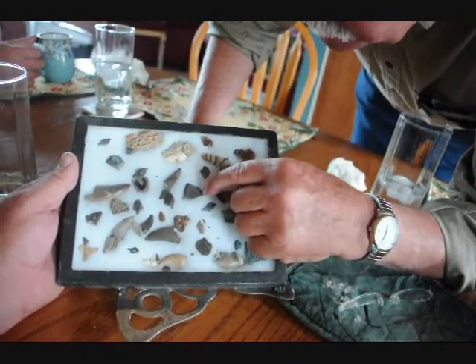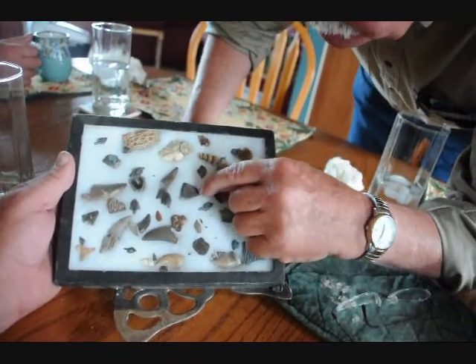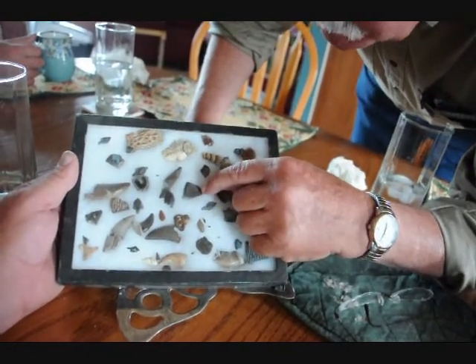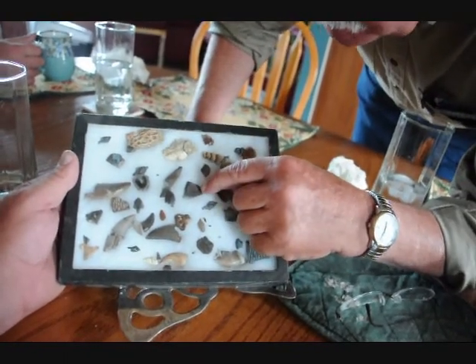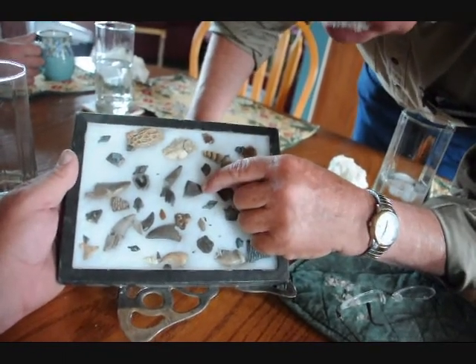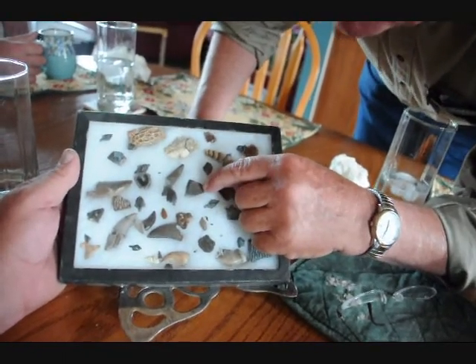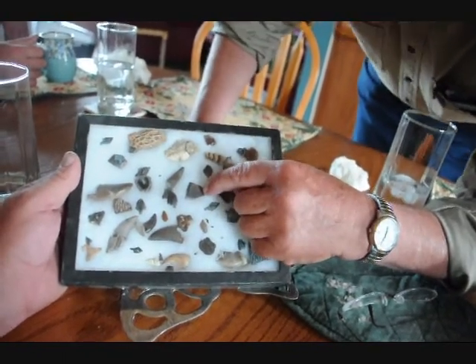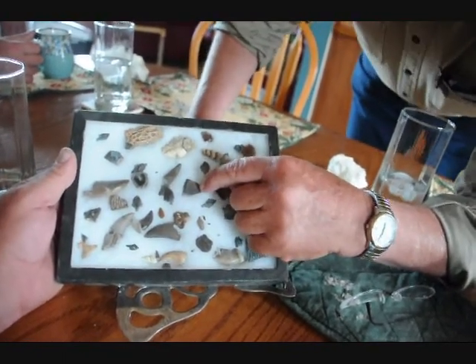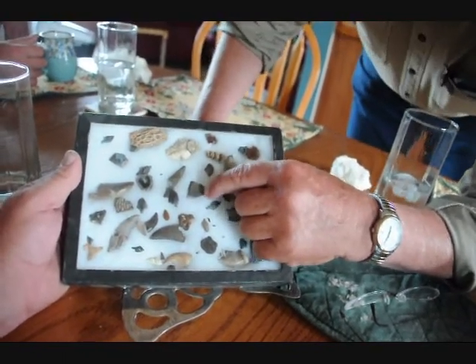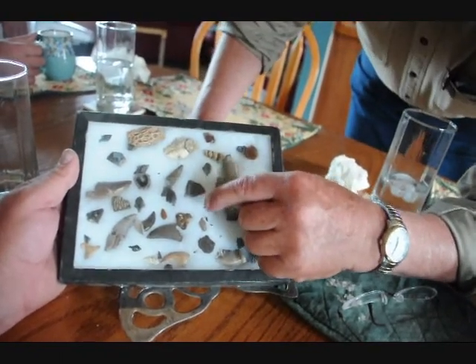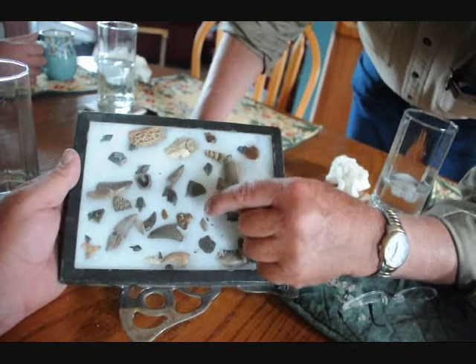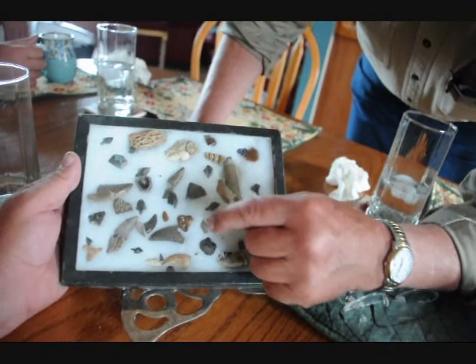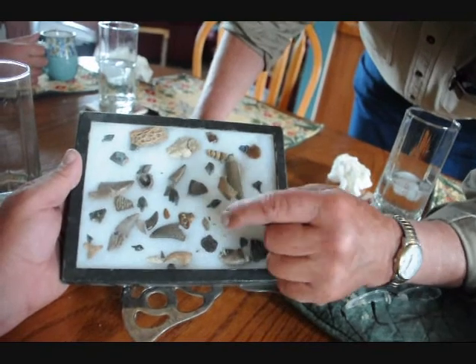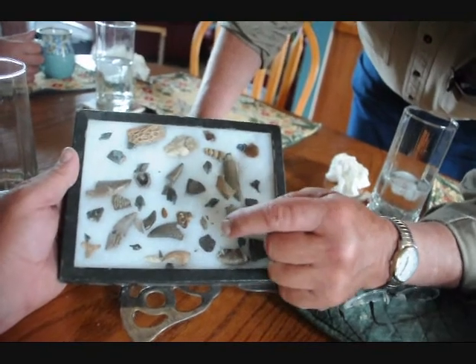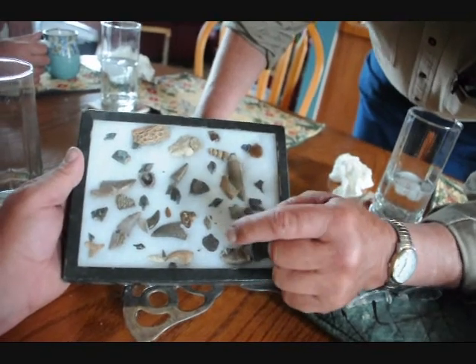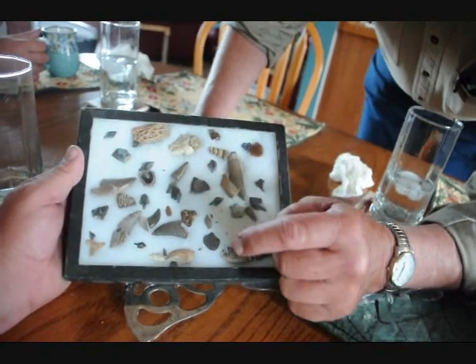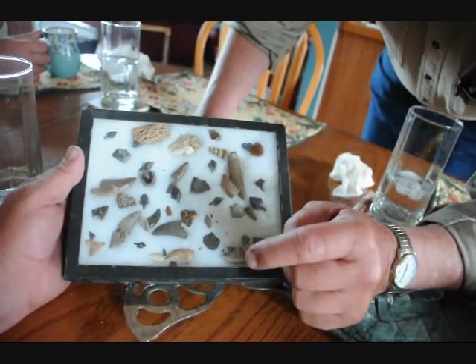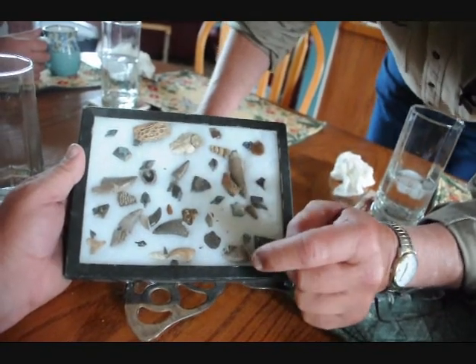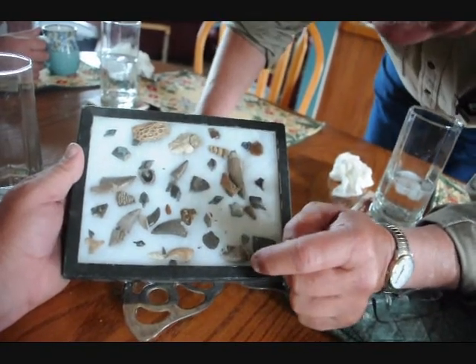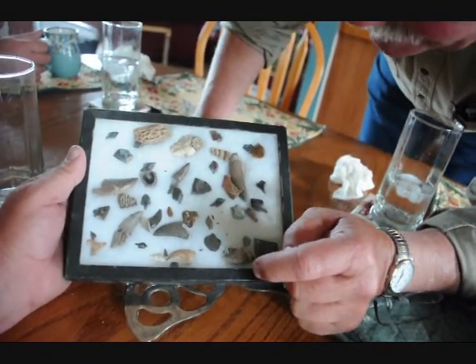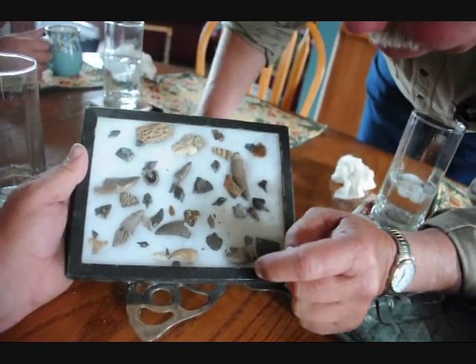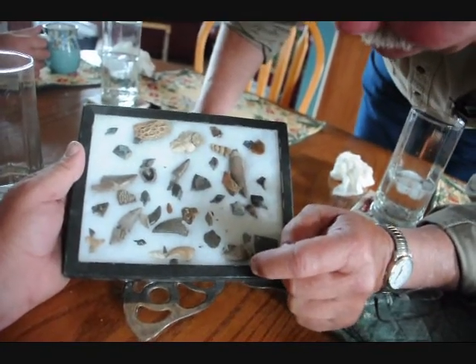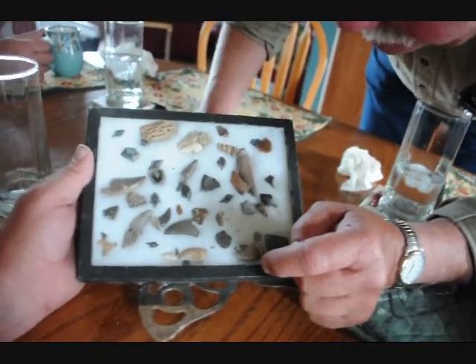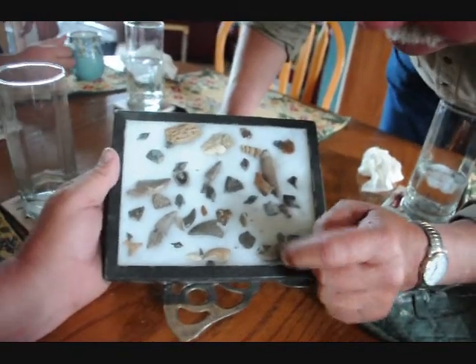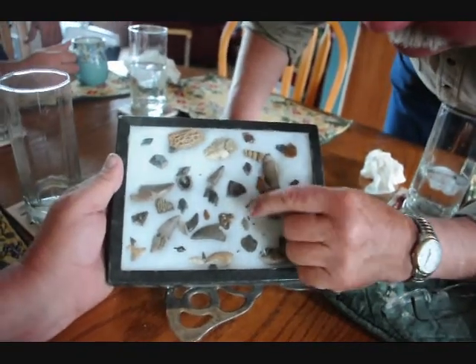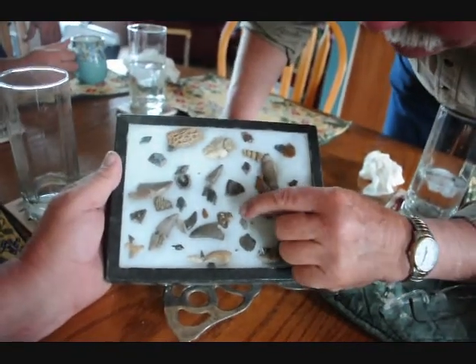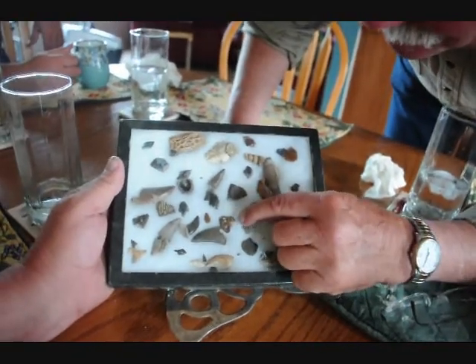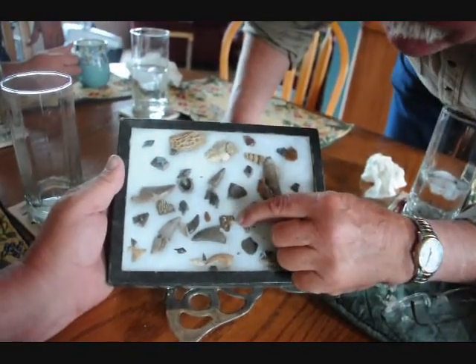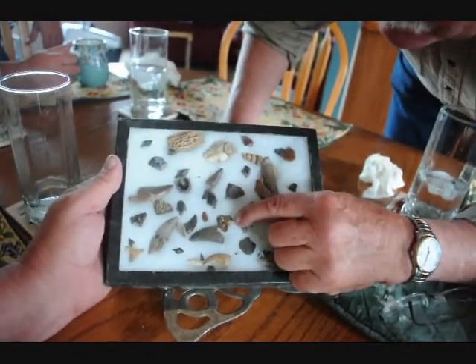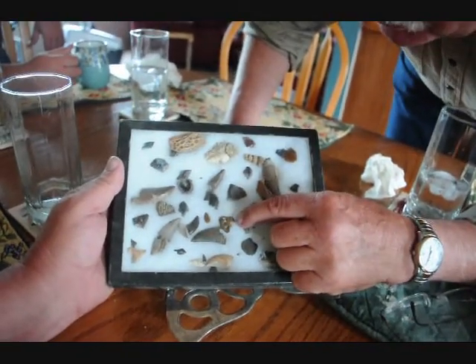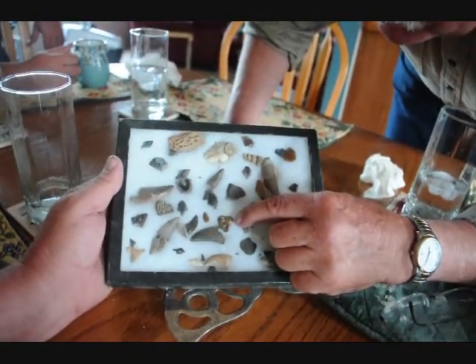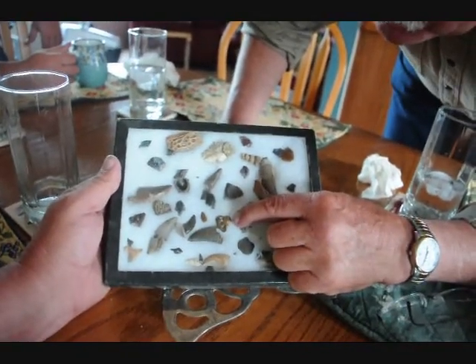Look at that little snail embedded in there. Isn't that cool? Well, you can certainly find a lot of things out here. There's another shark's tooth. A lot of things are out here to be found in Montana.